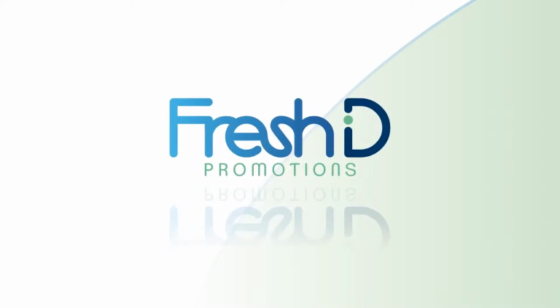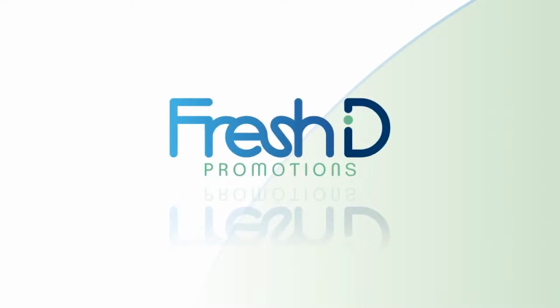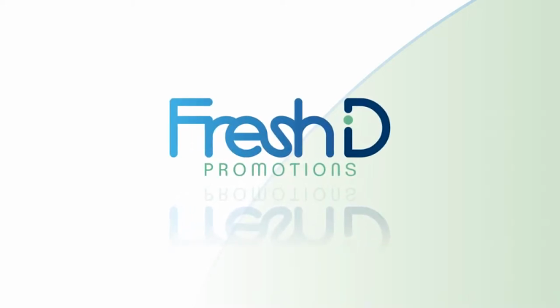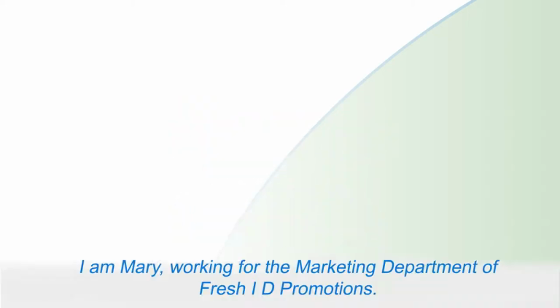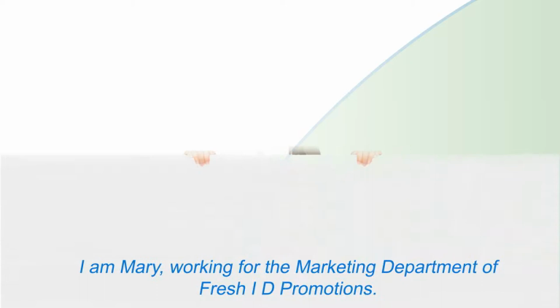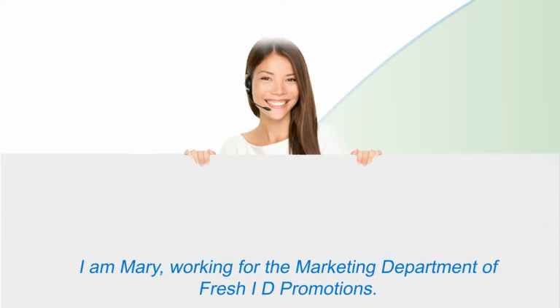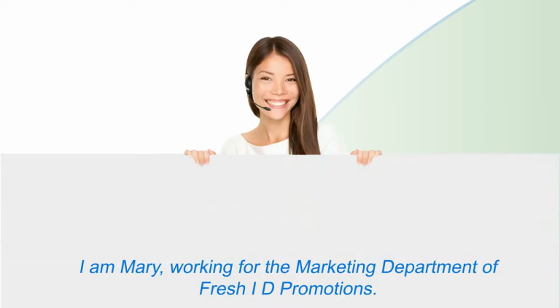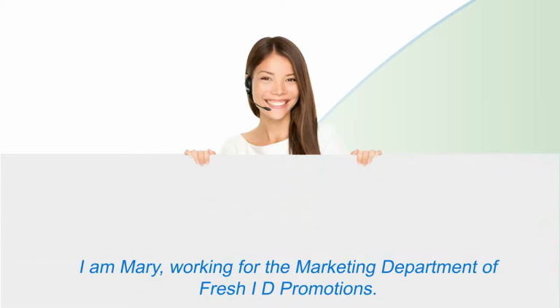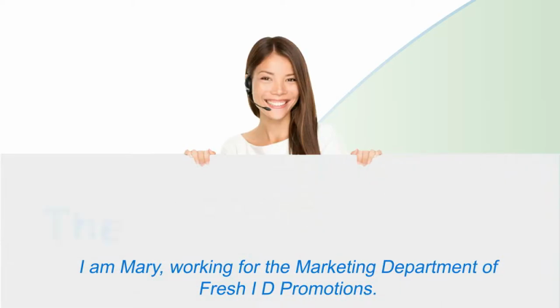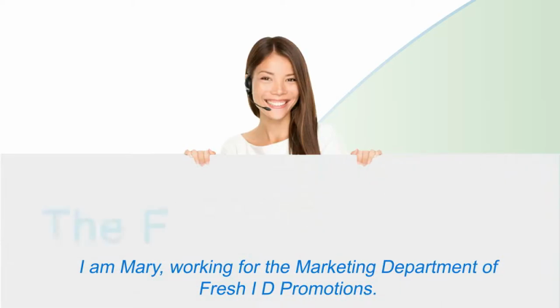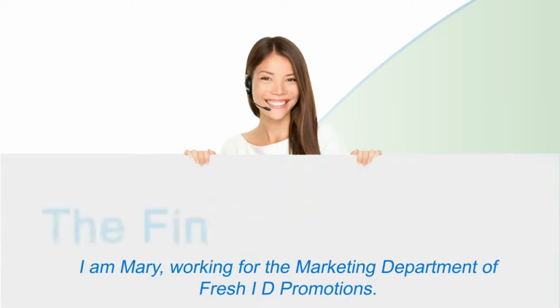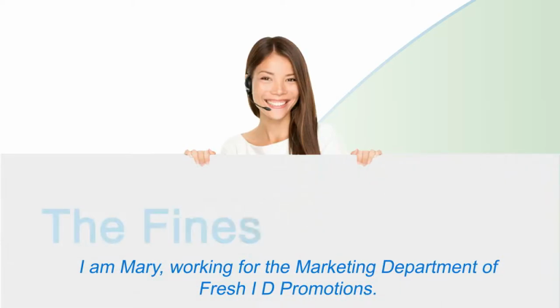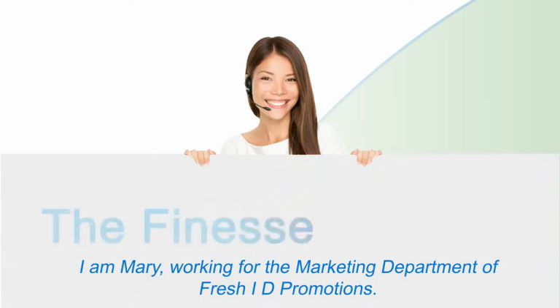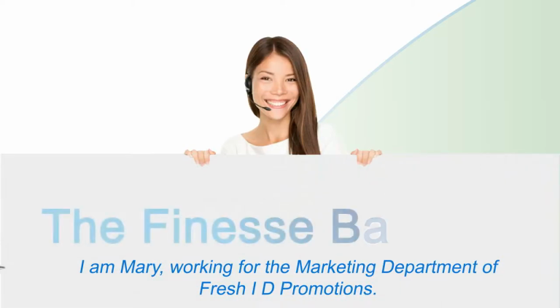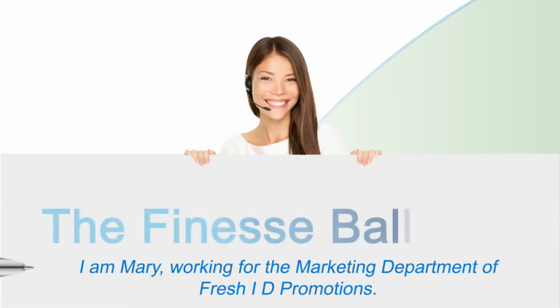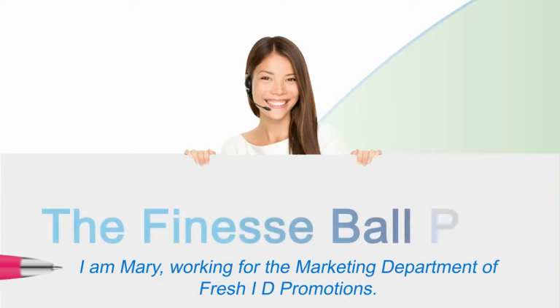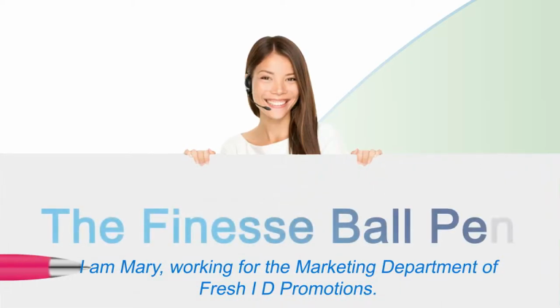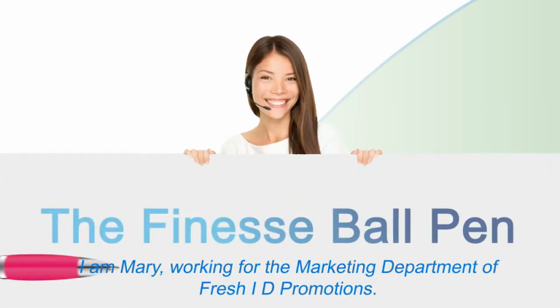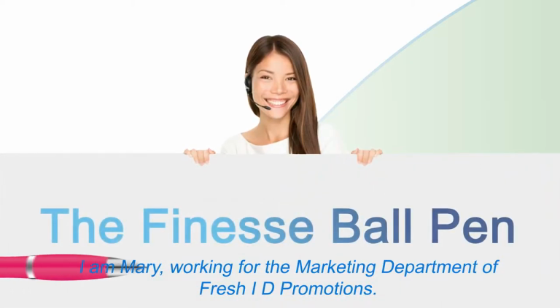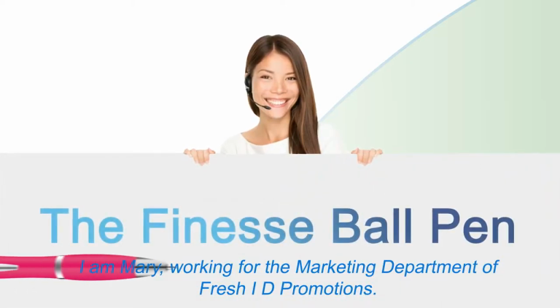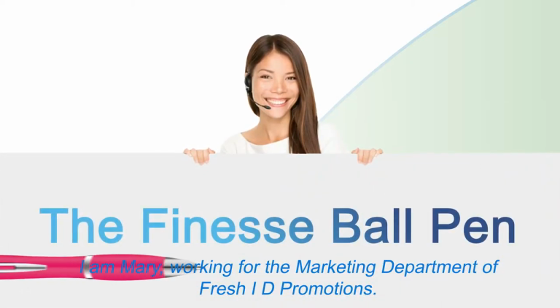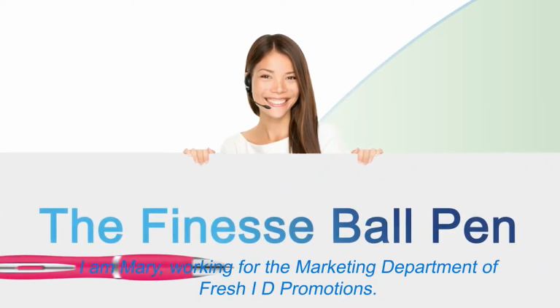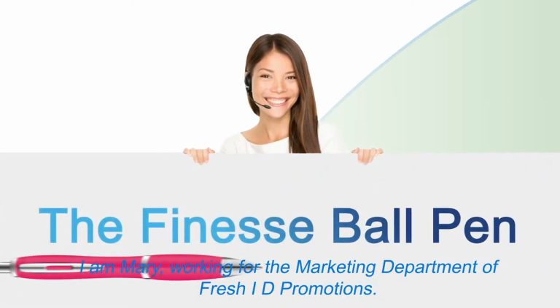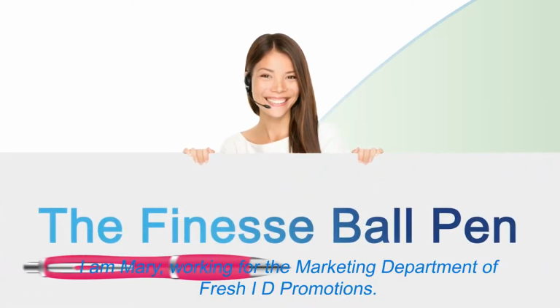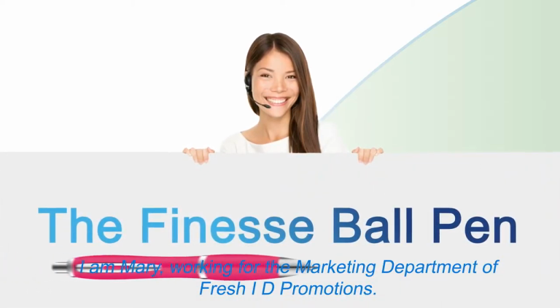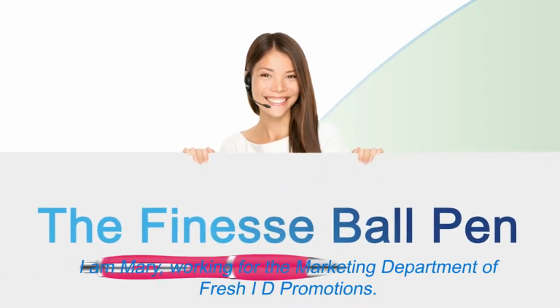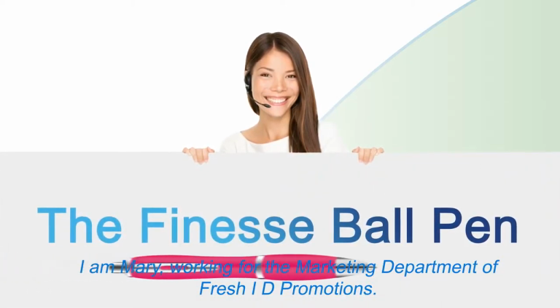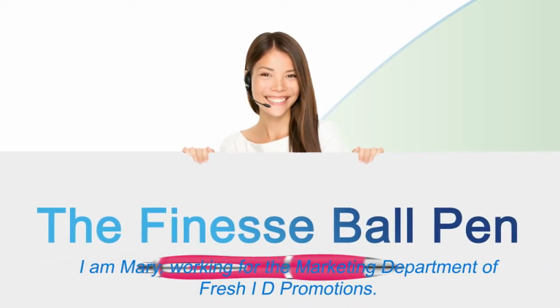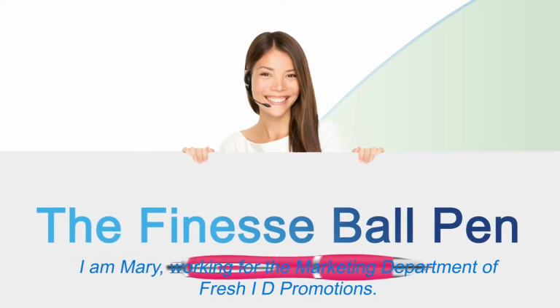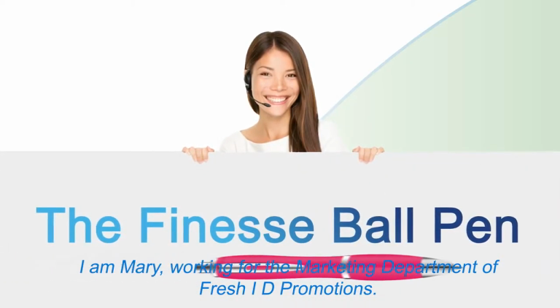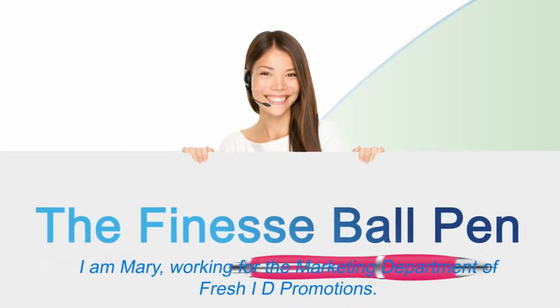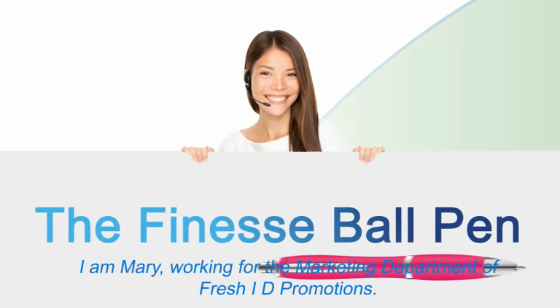I am Mary, working for the Marketing Department of Fresh ID Promotions.